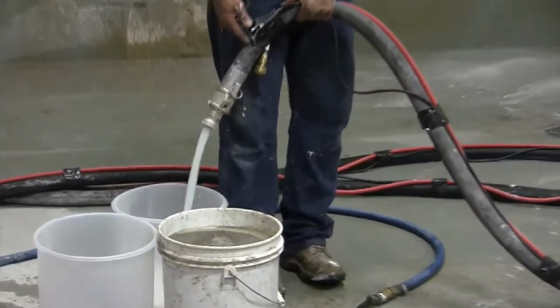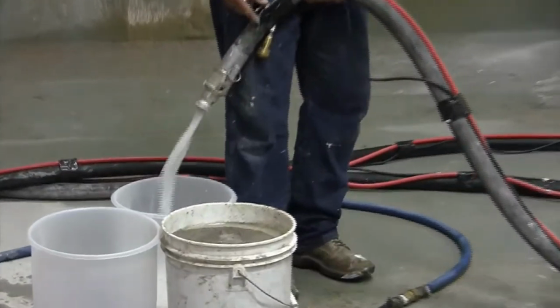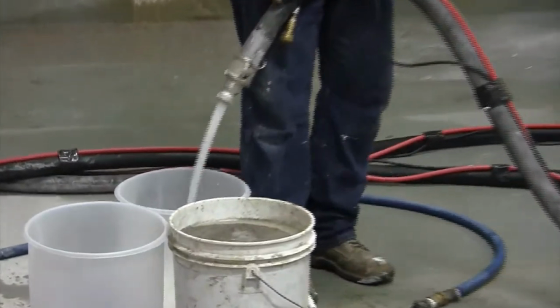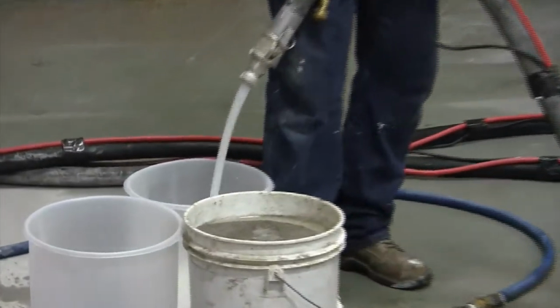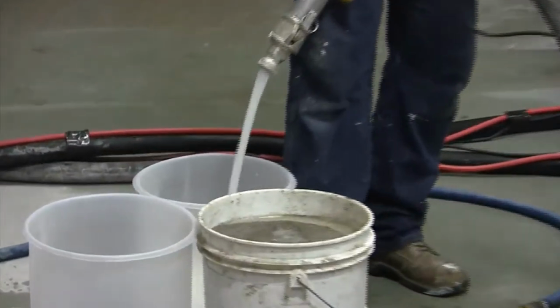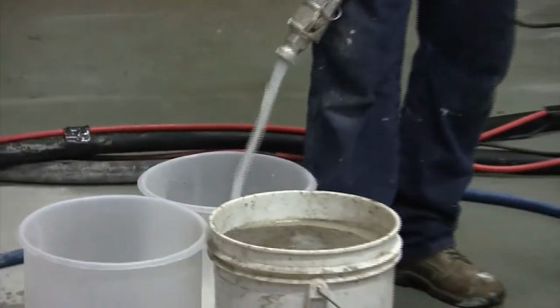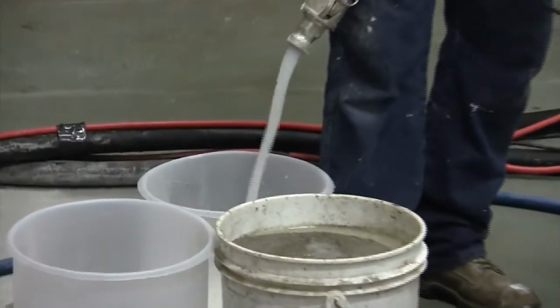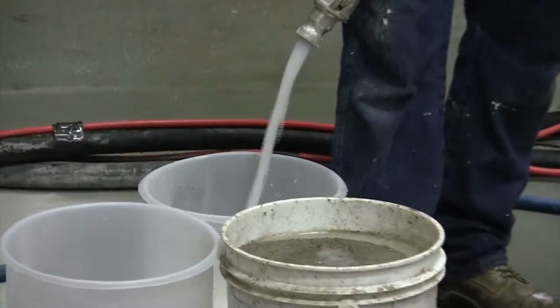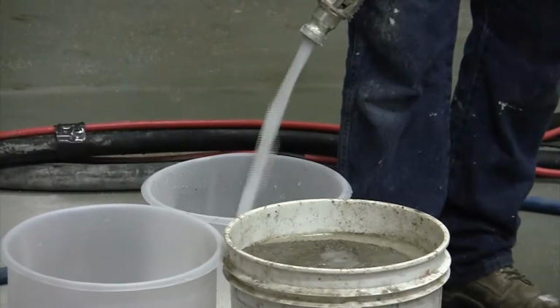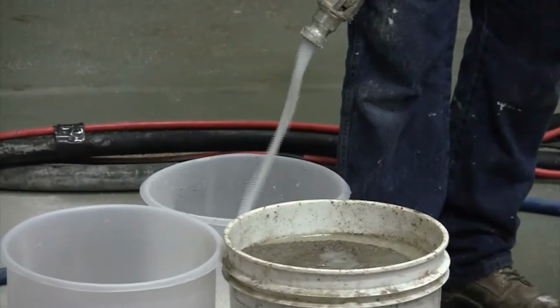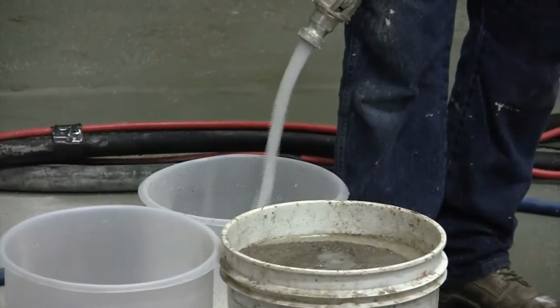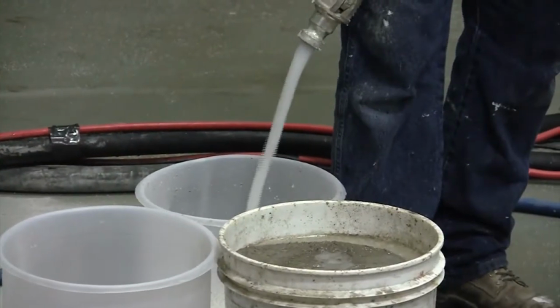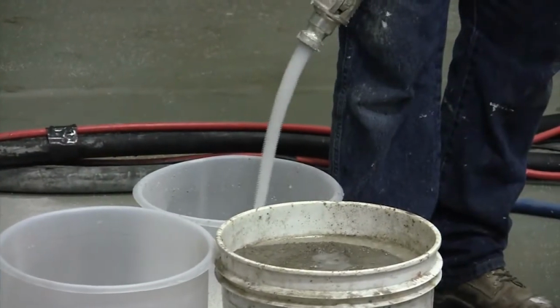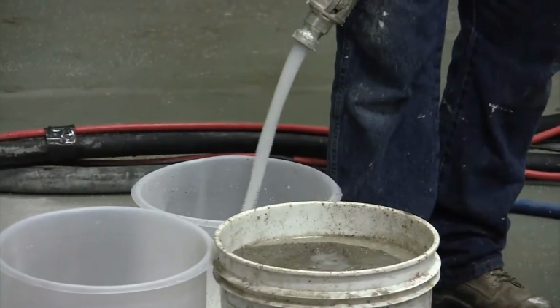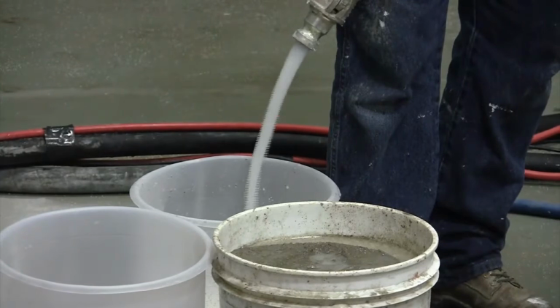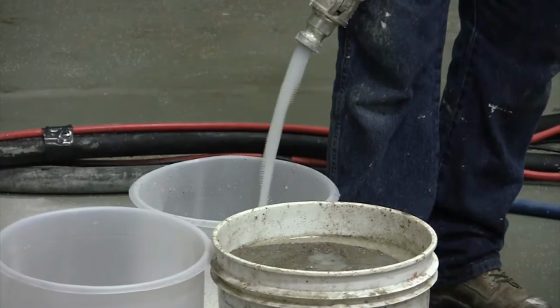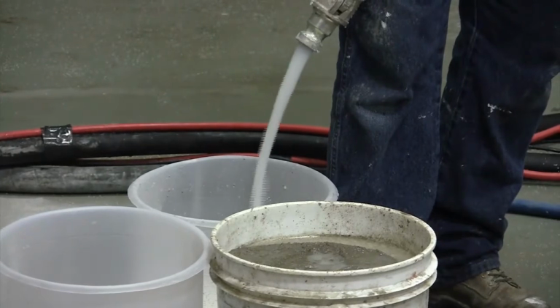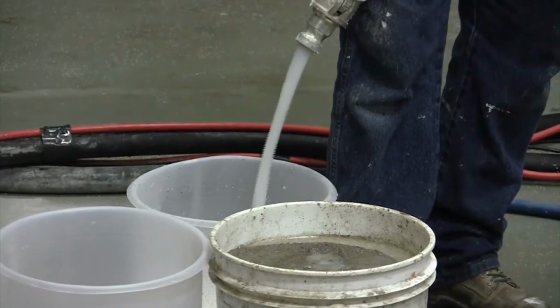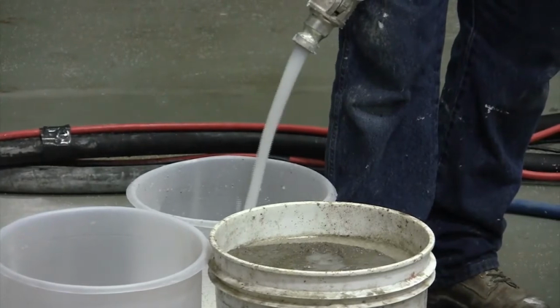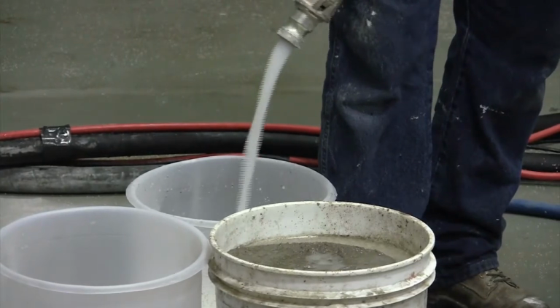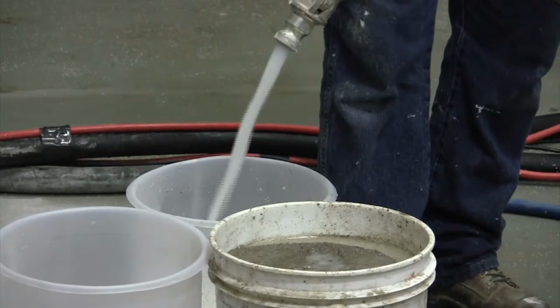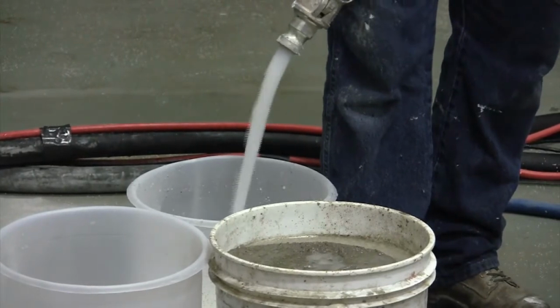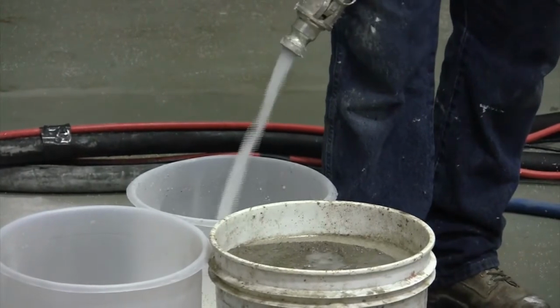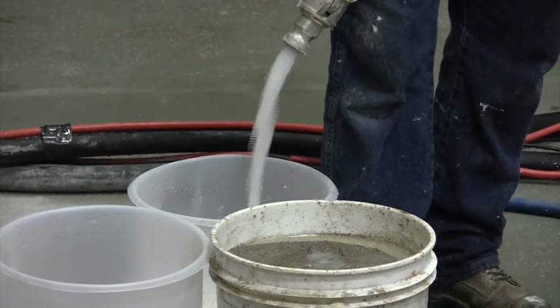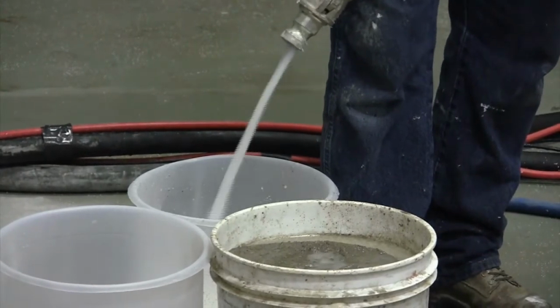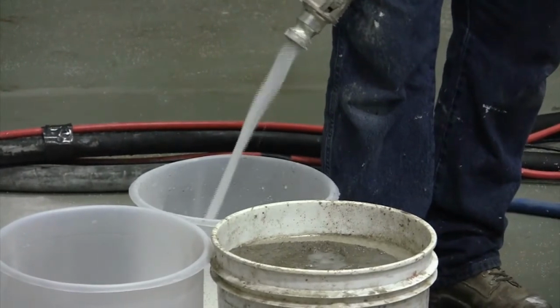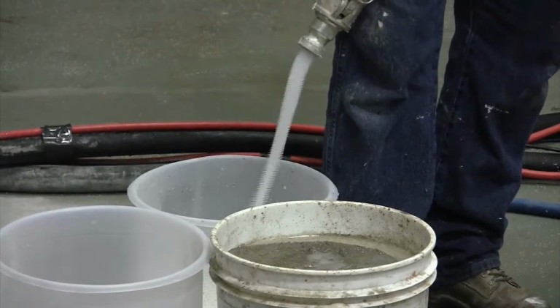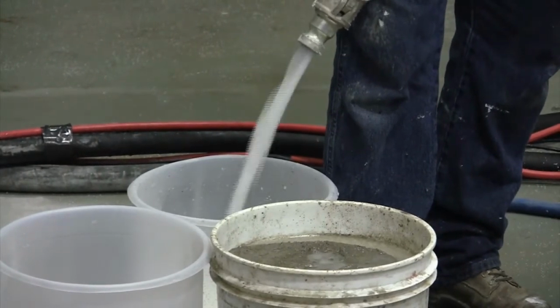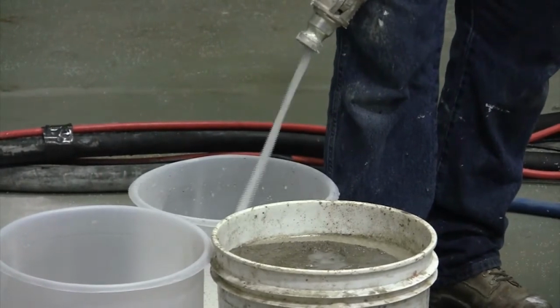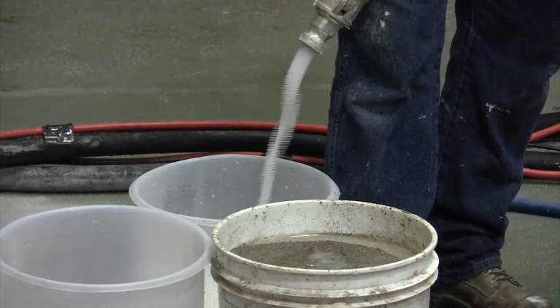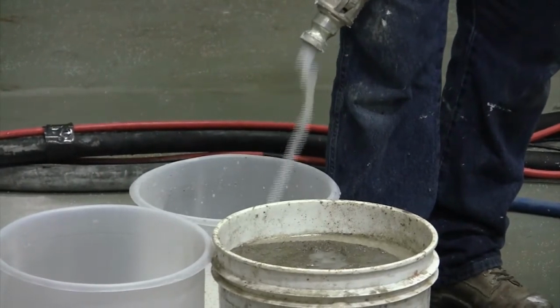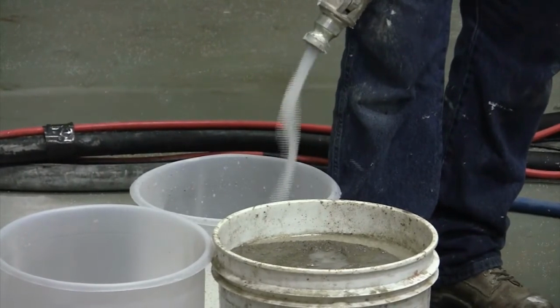The pump is running full speed, the mixer is only at the set speed, but they are pretty much keeping up with each other.